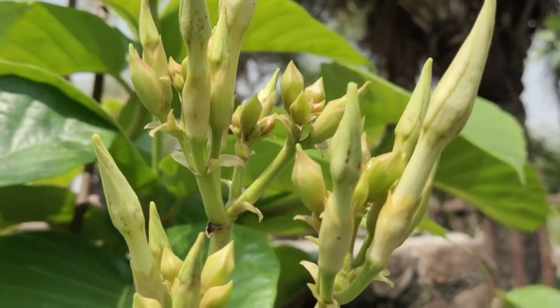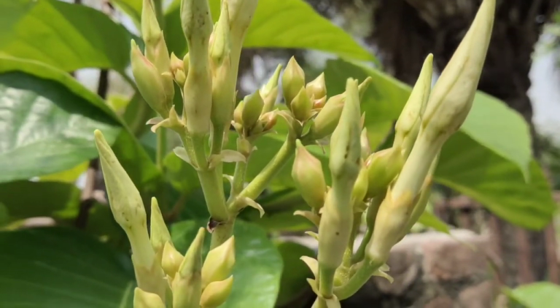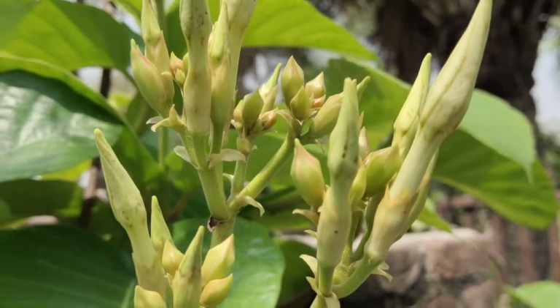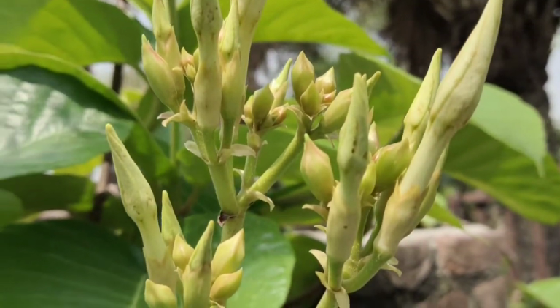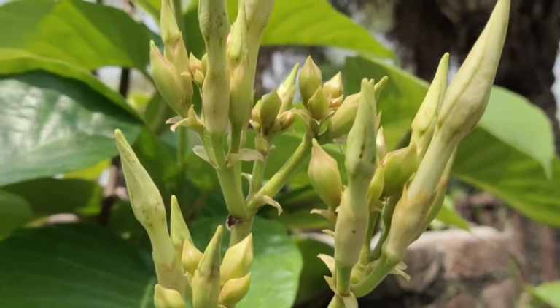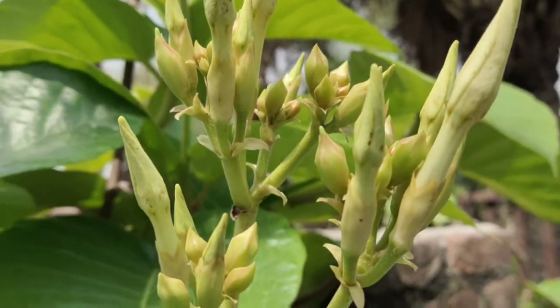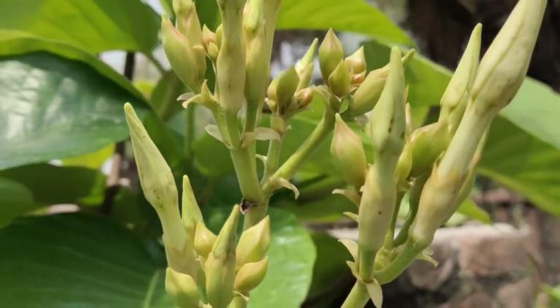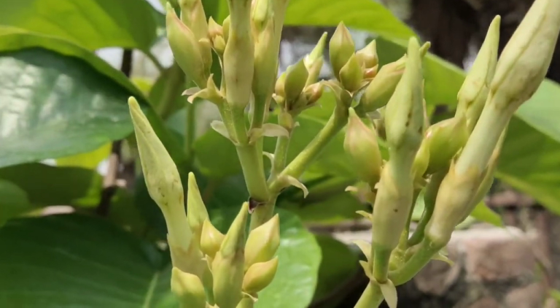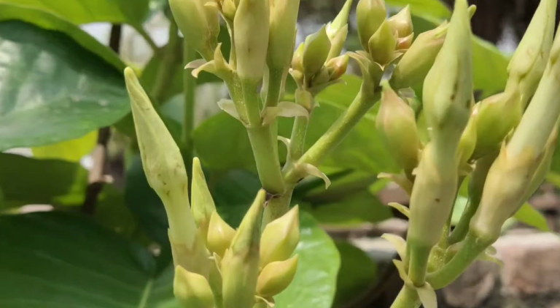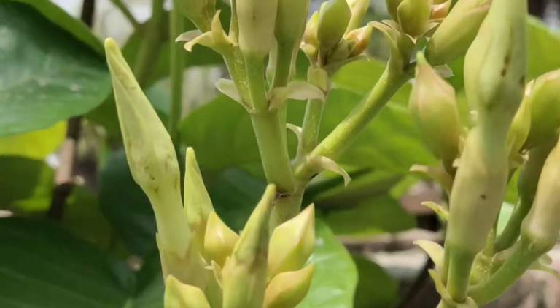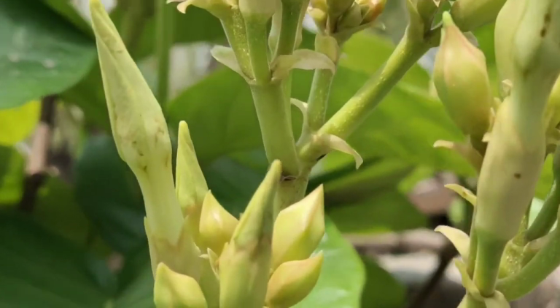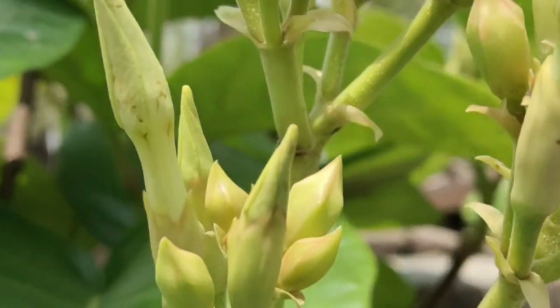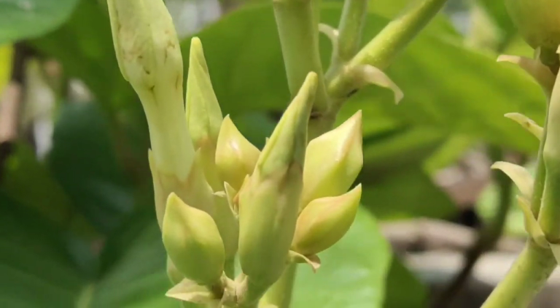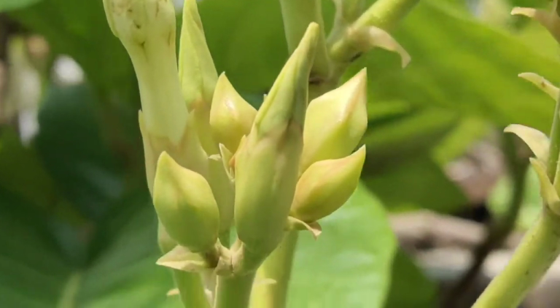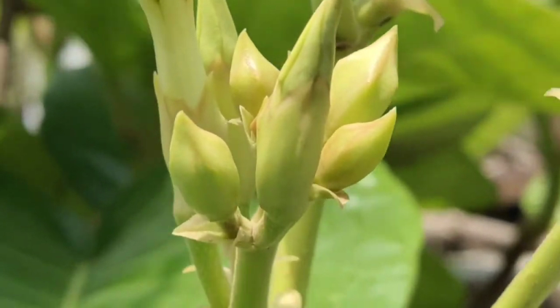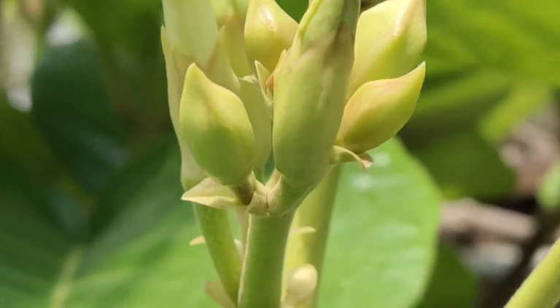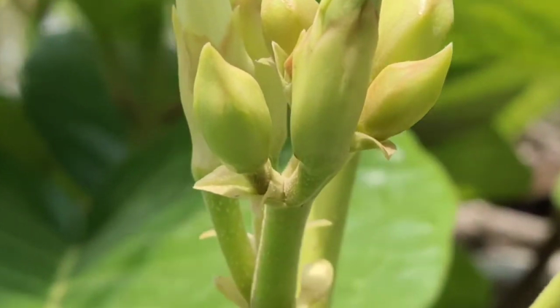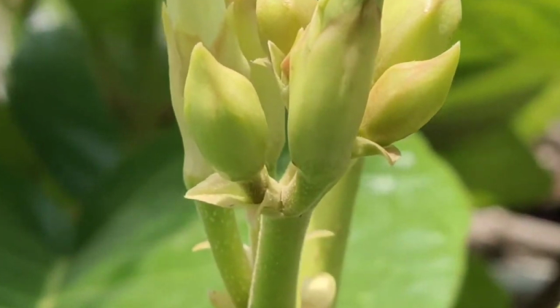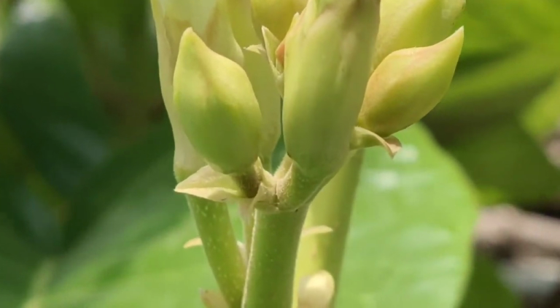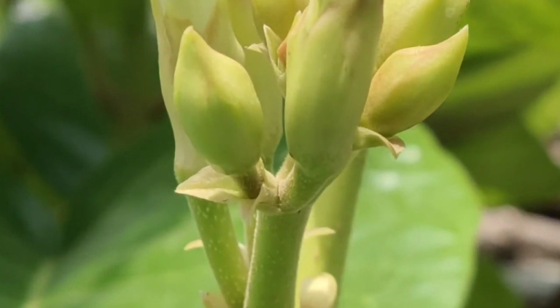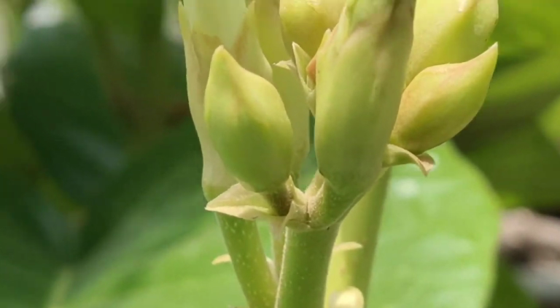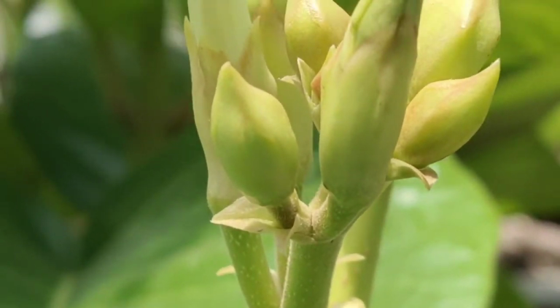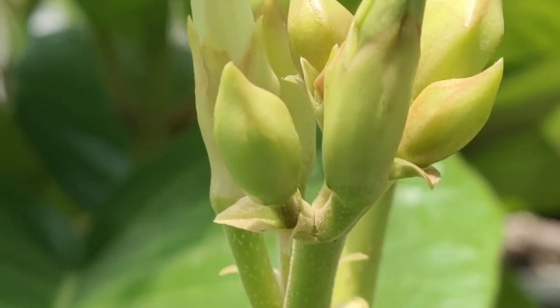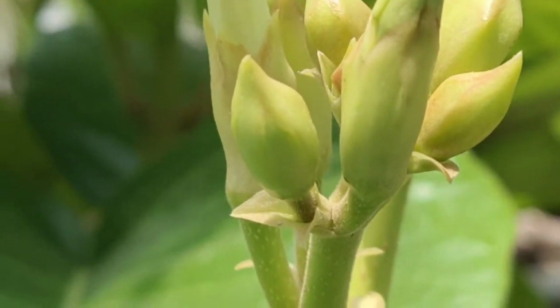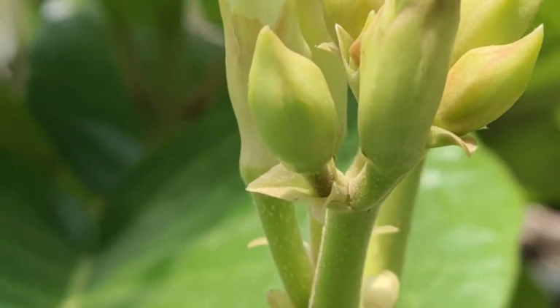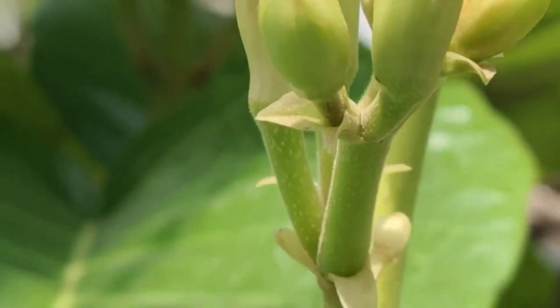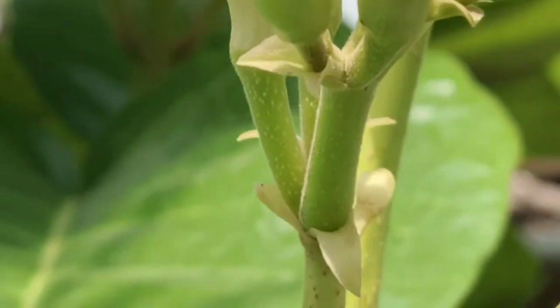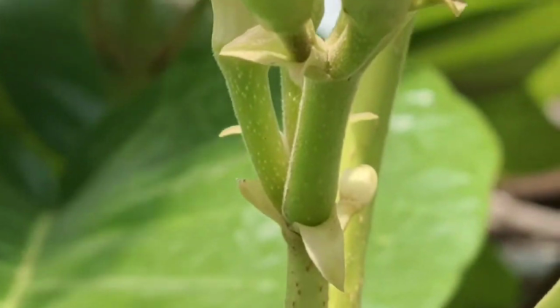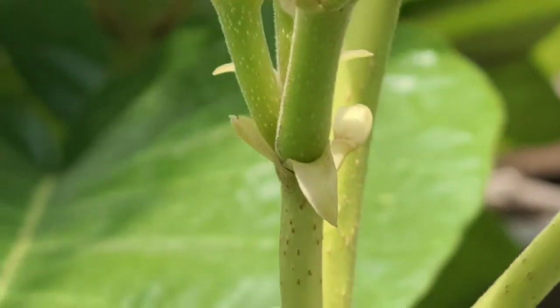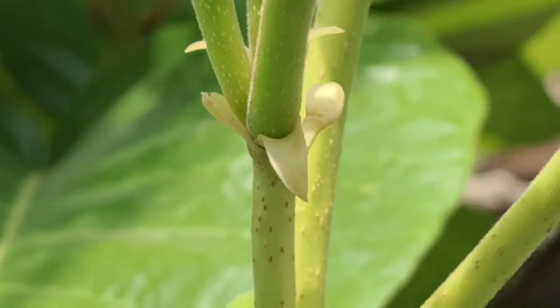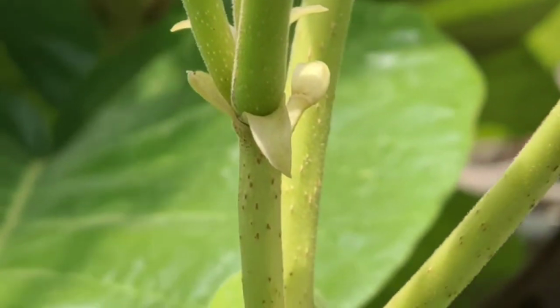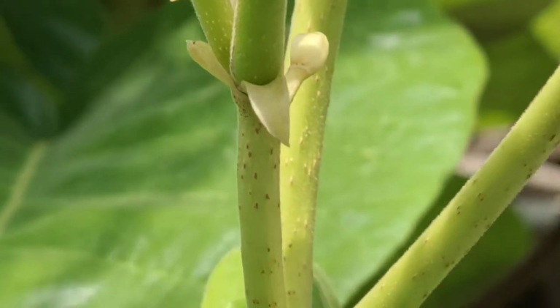These are the buds — there are about 30 to 40, sometimes 50 in number.